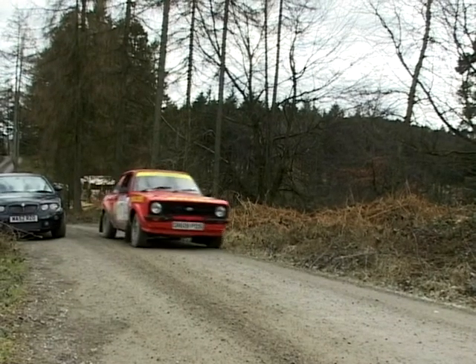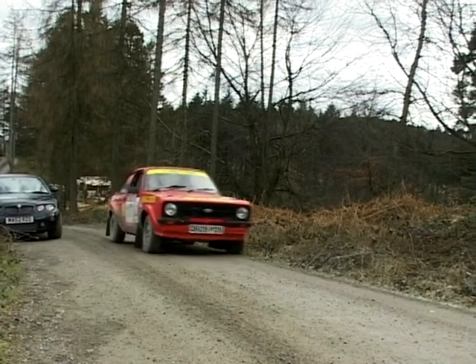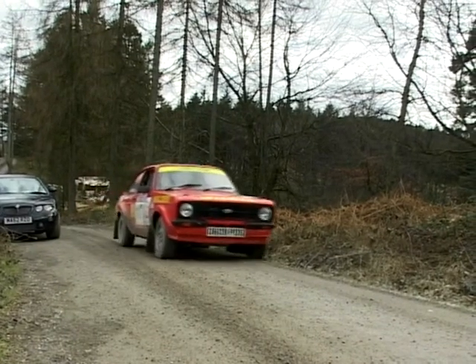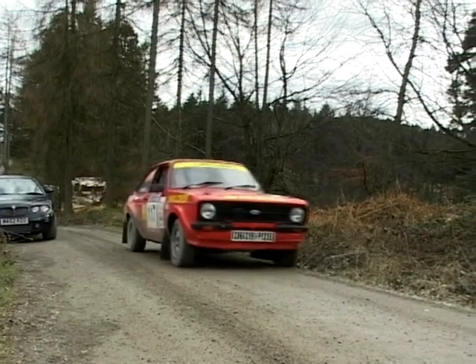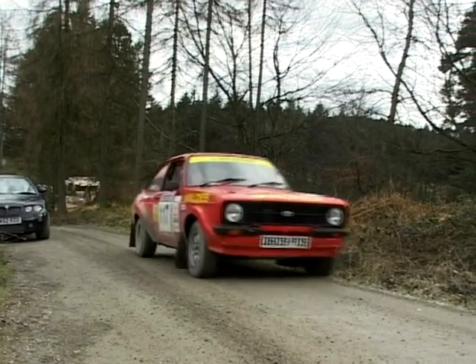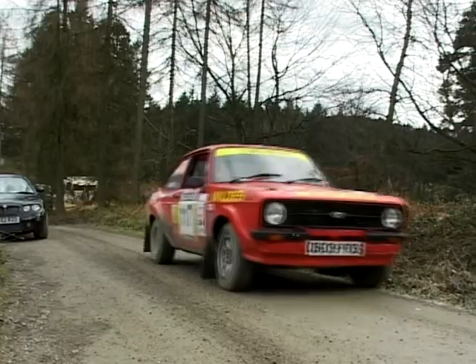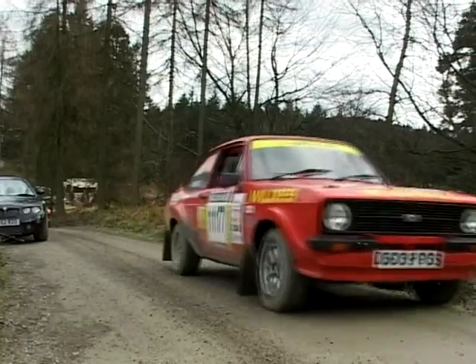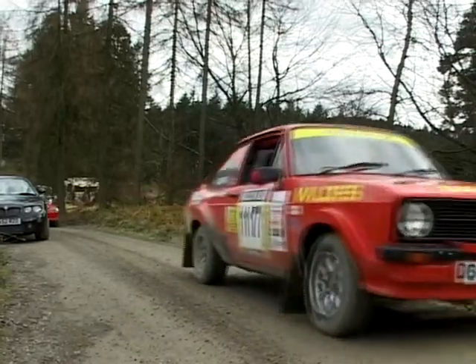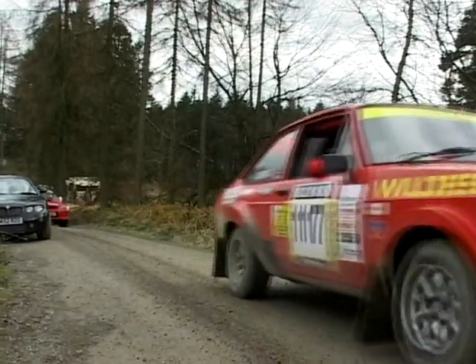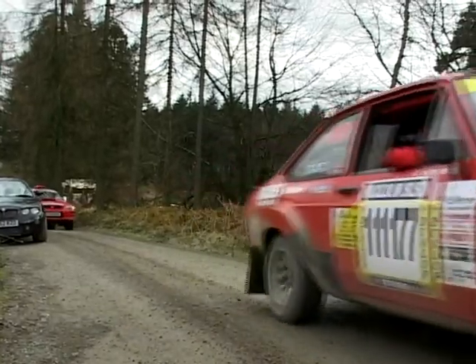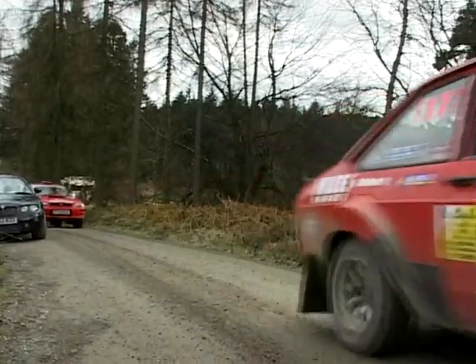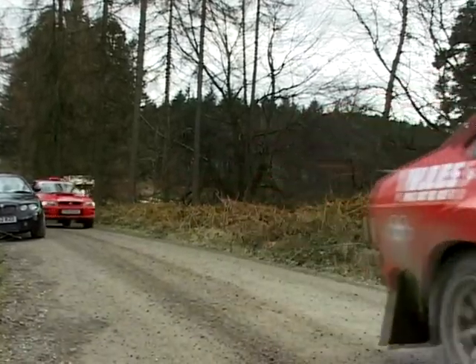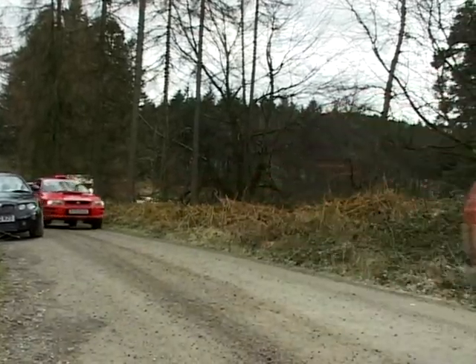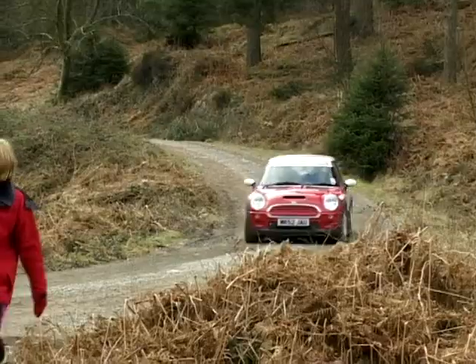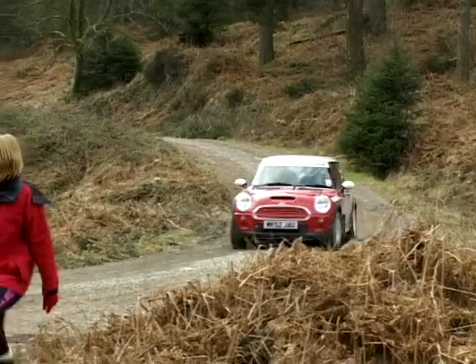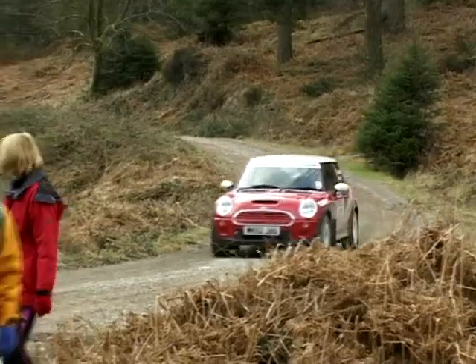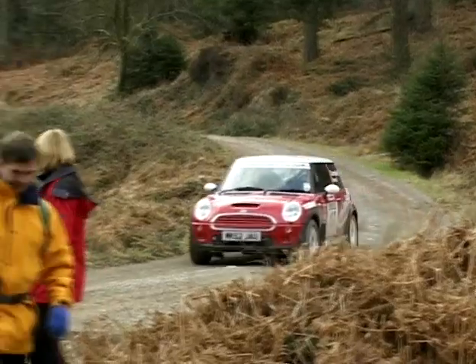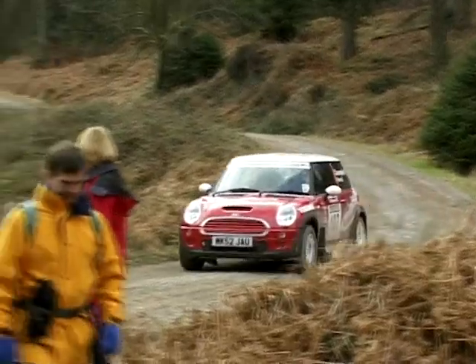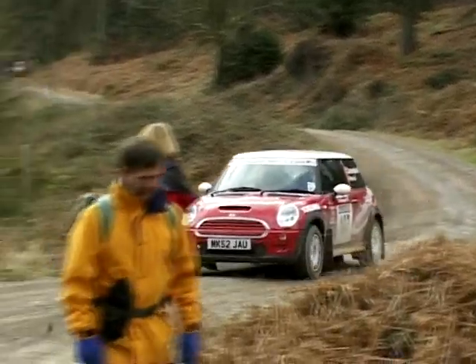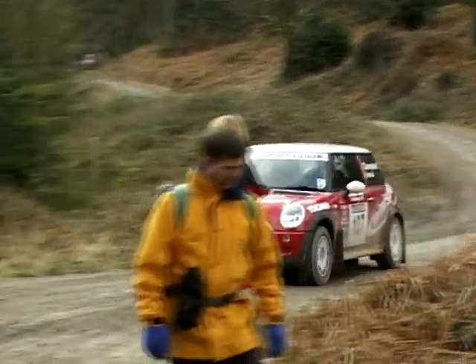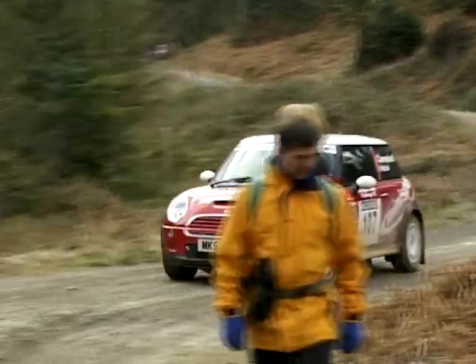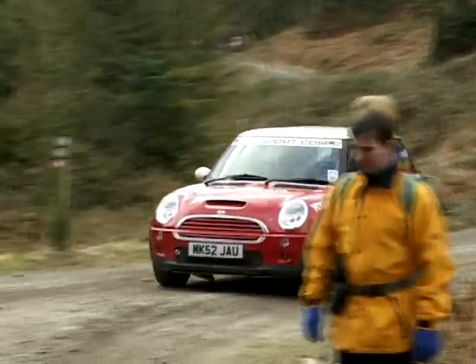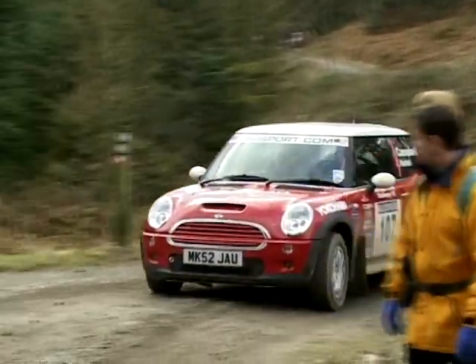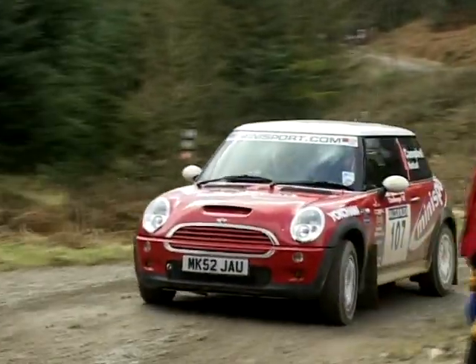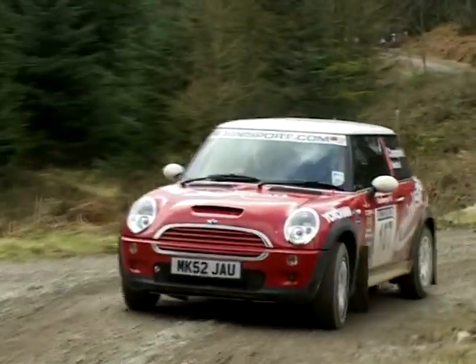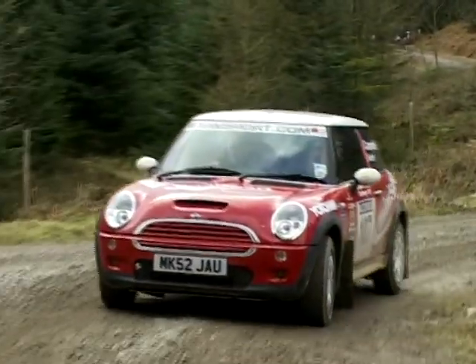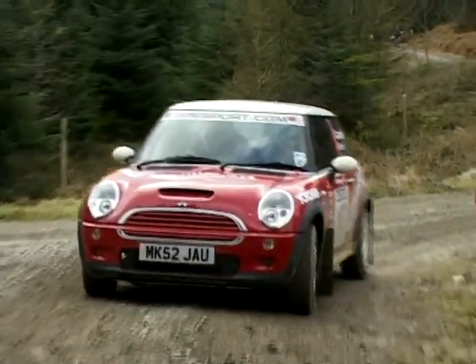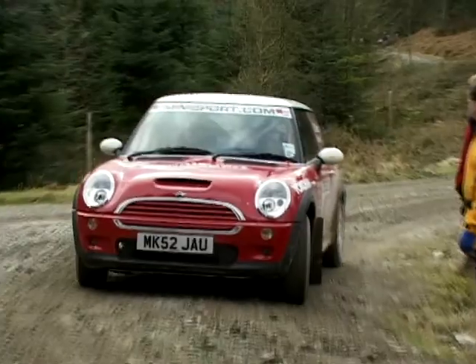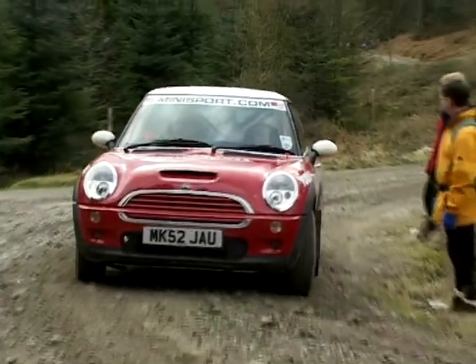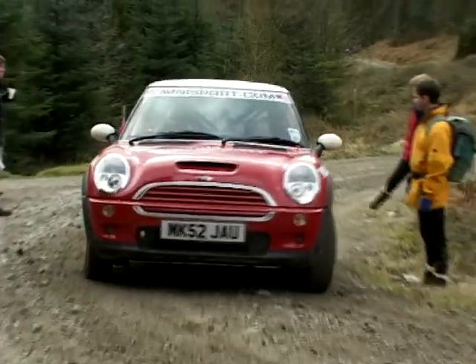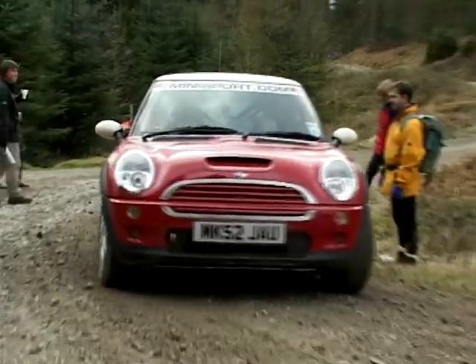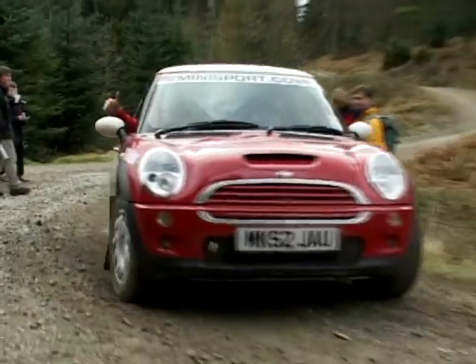On the first stage, all the traditional rally cars are in abundance, but the cheeky MINI is turning heads on its first ever appearance.